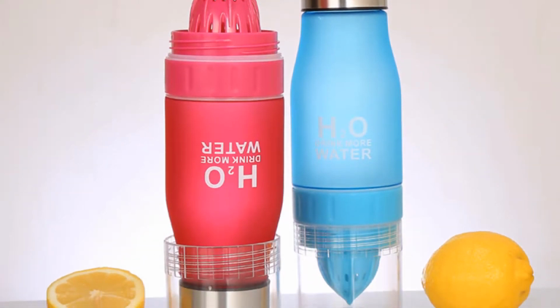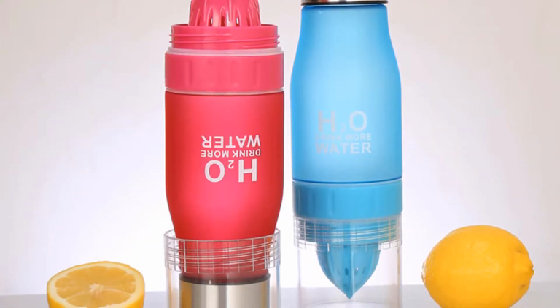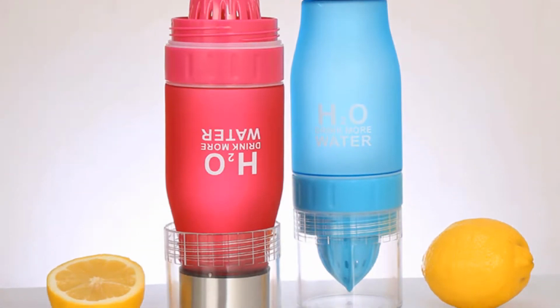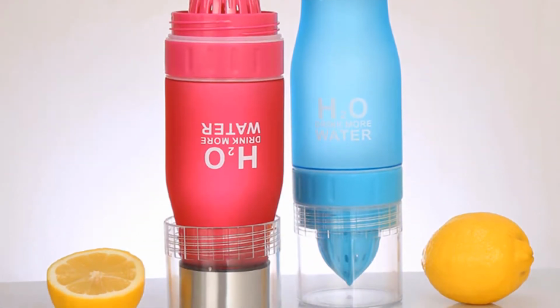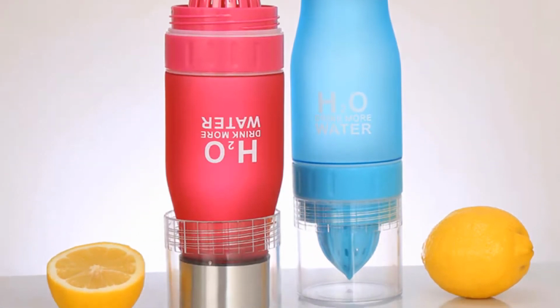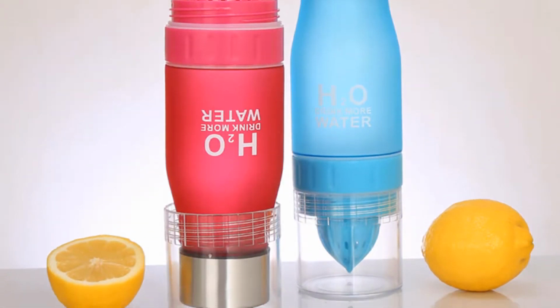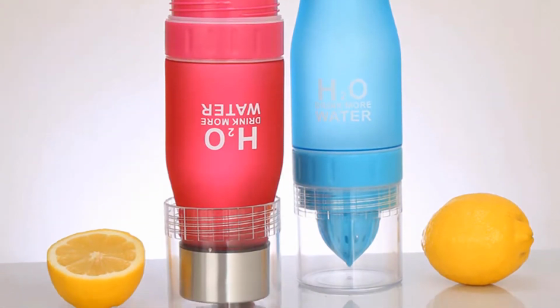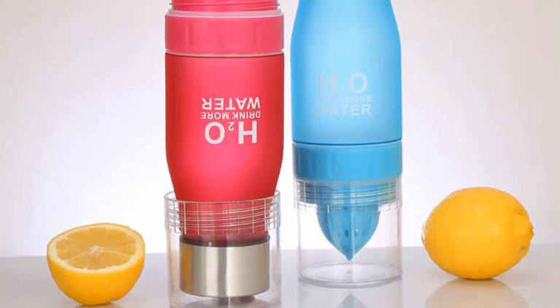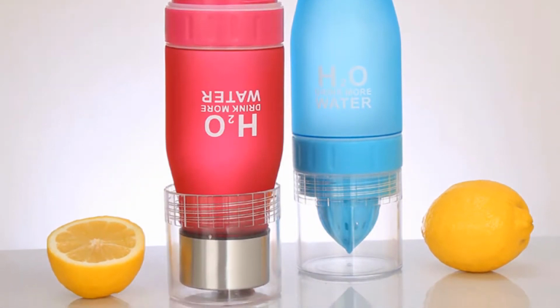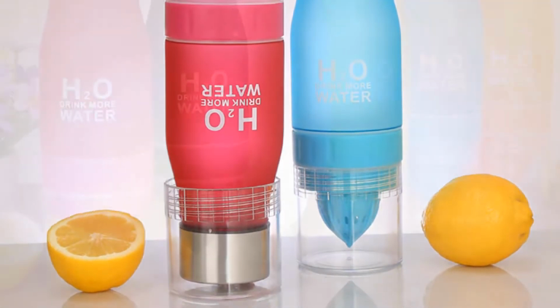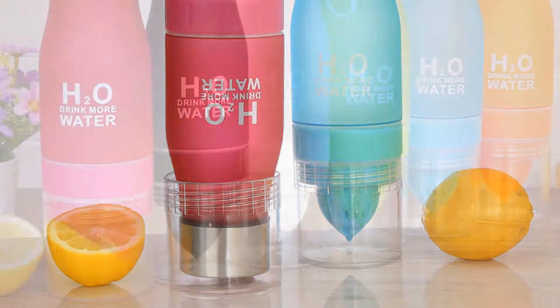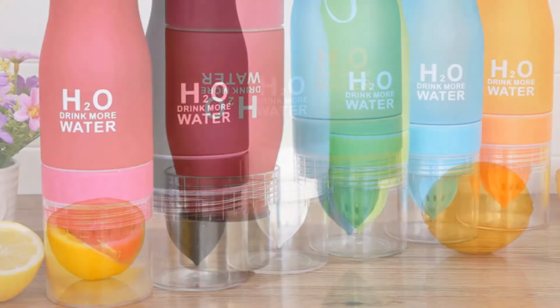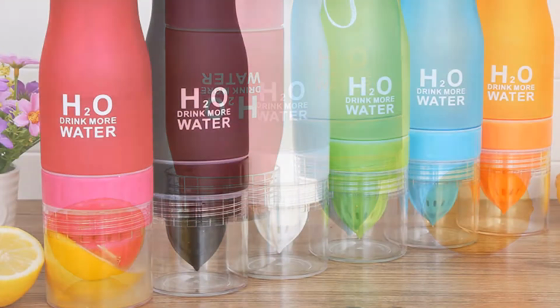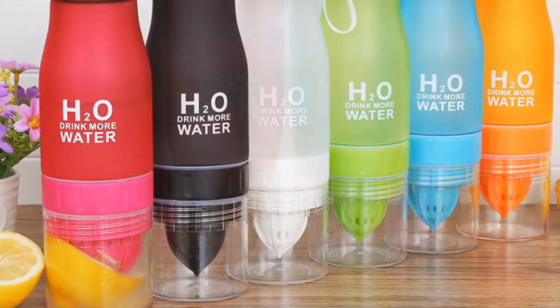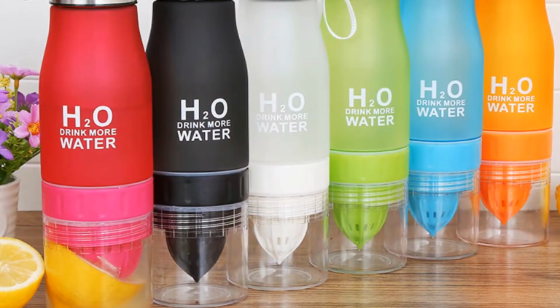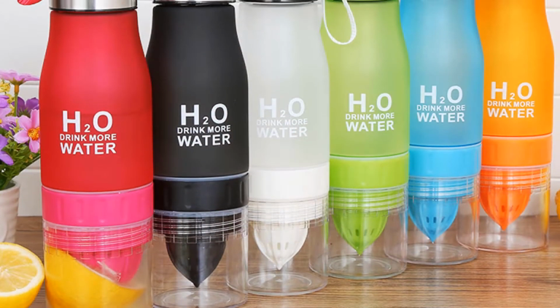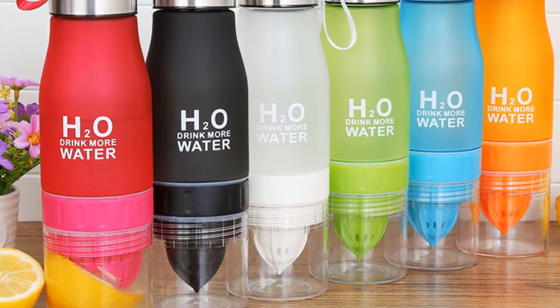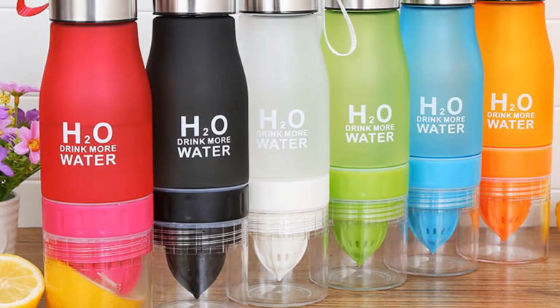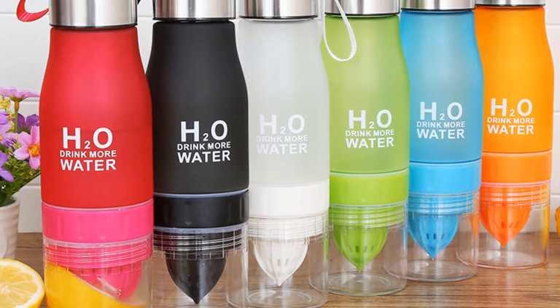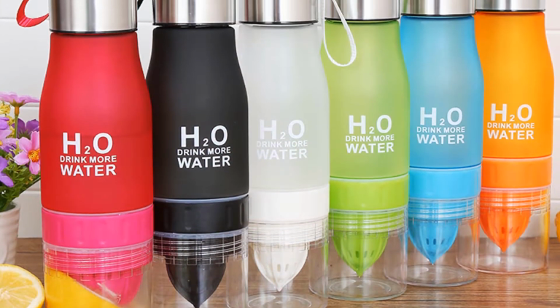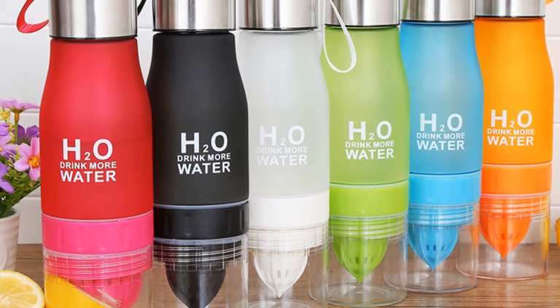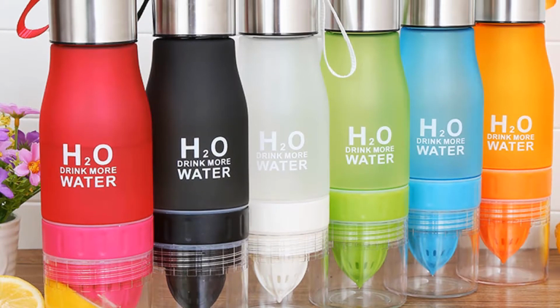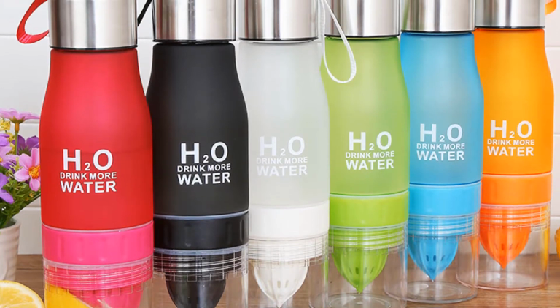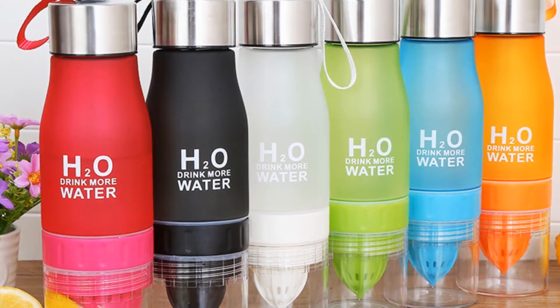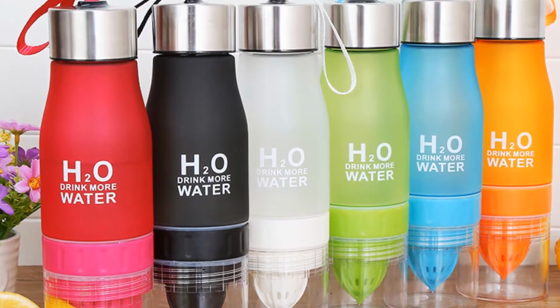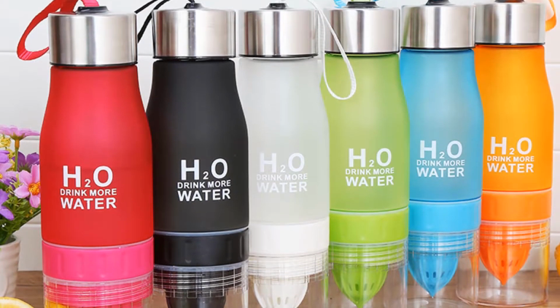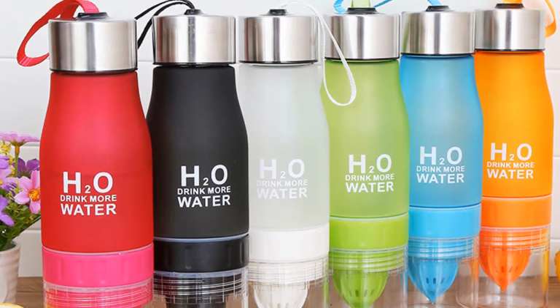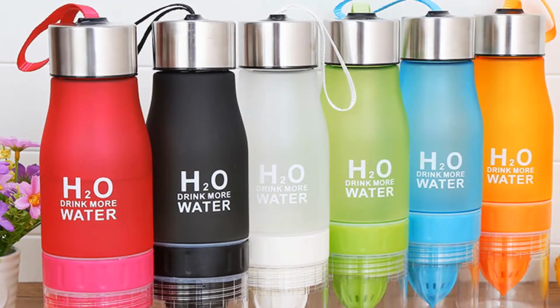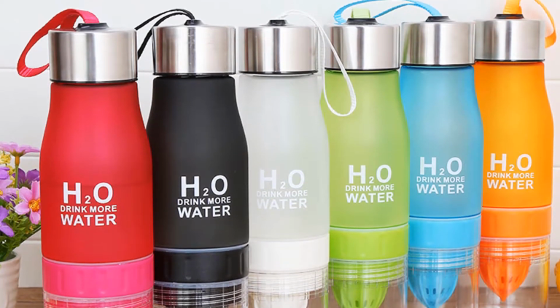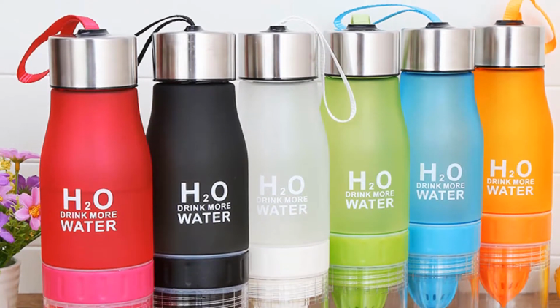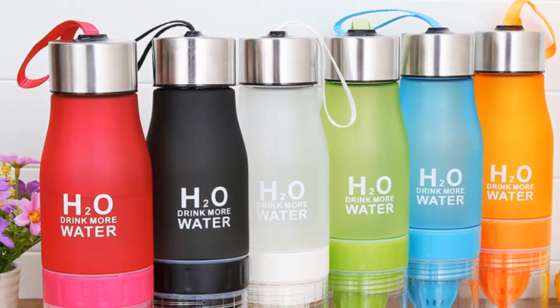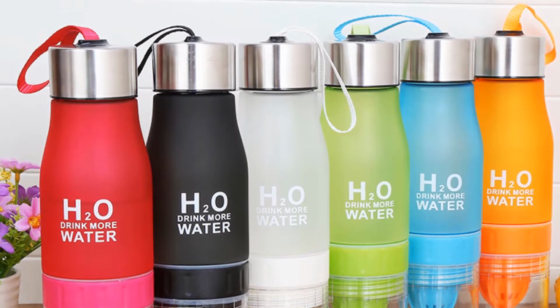It has a fruit infuser lemon juice cup, so you can add the fruit you like and enjoy the healthy and eco-friendly life.